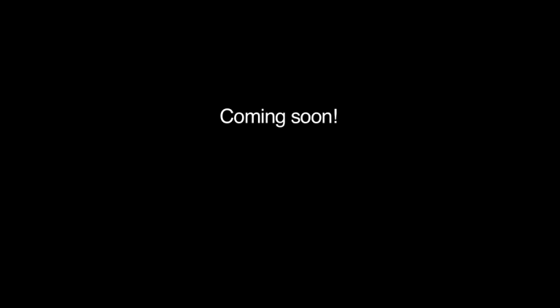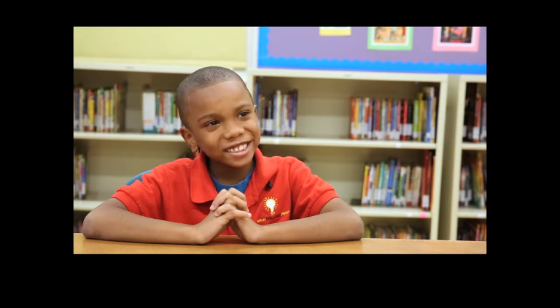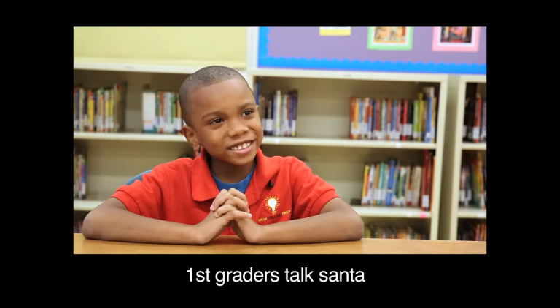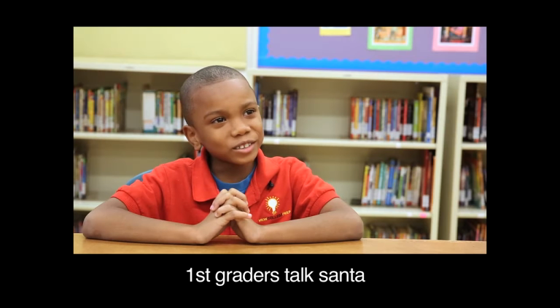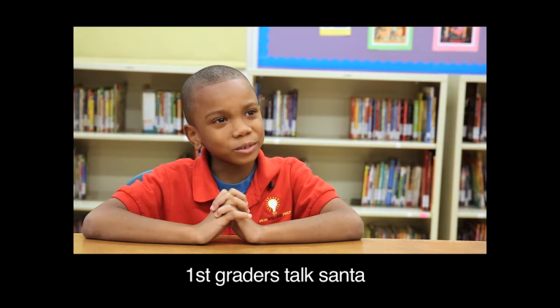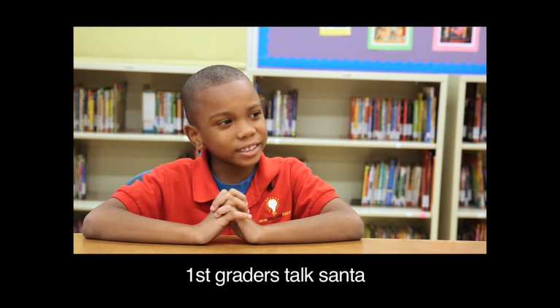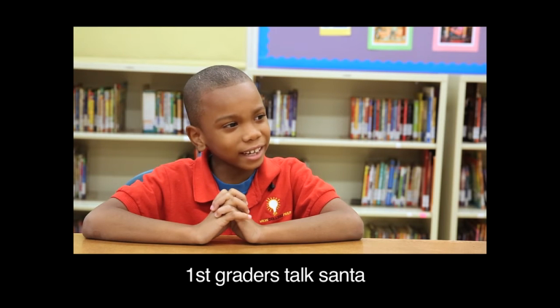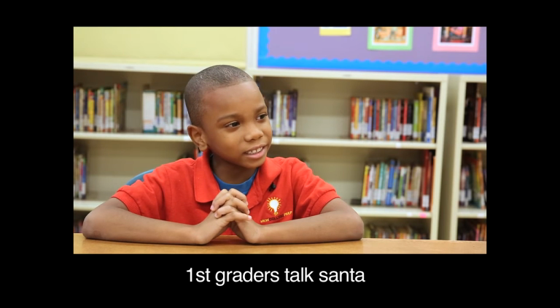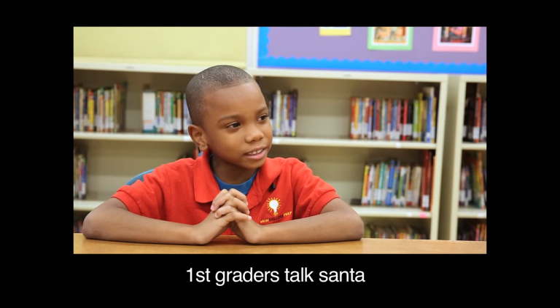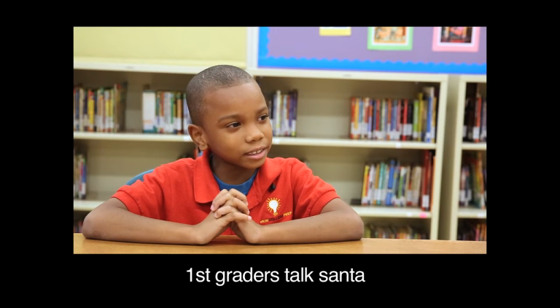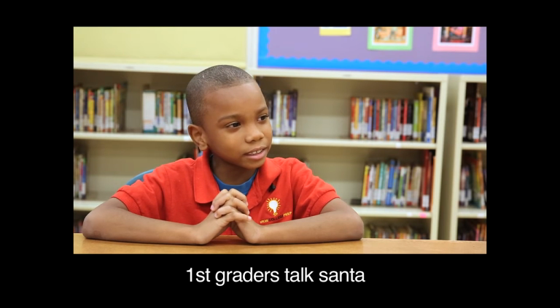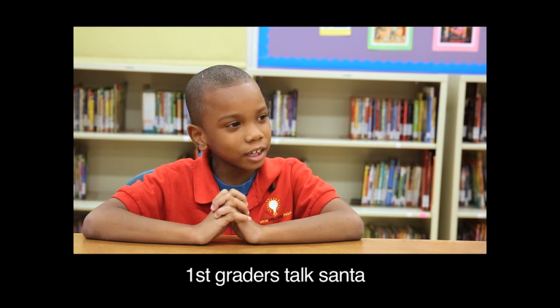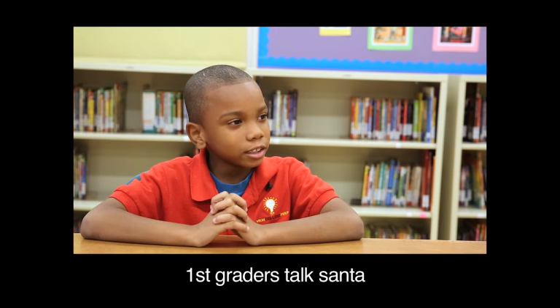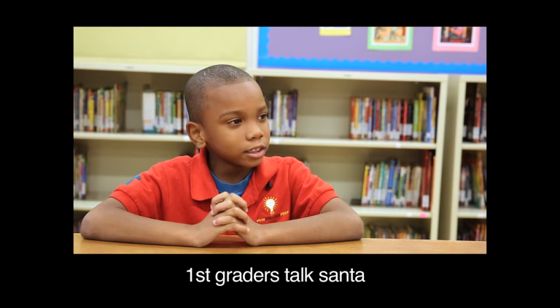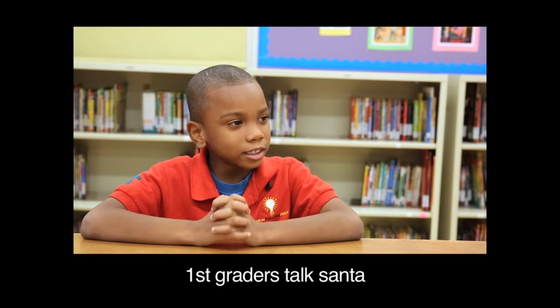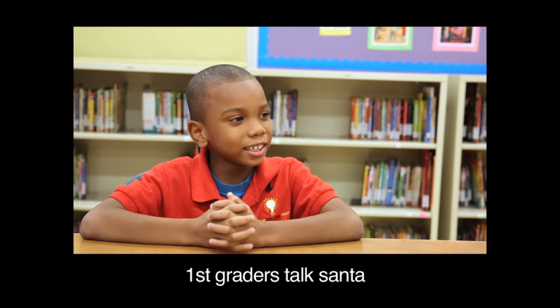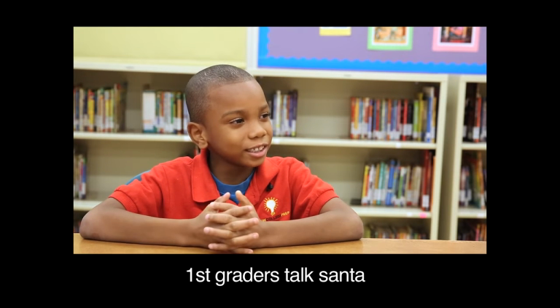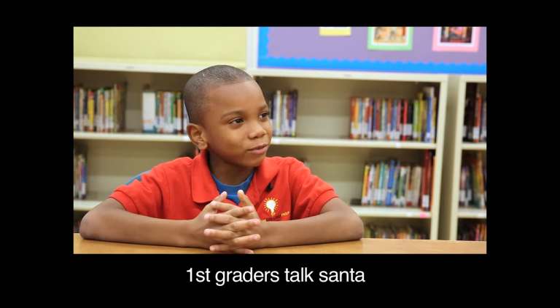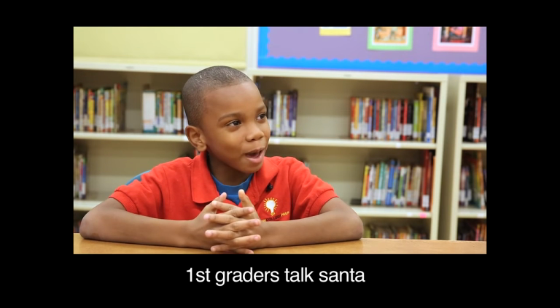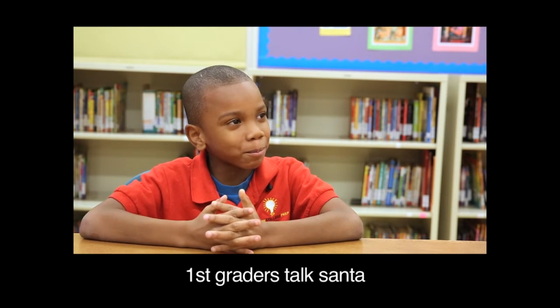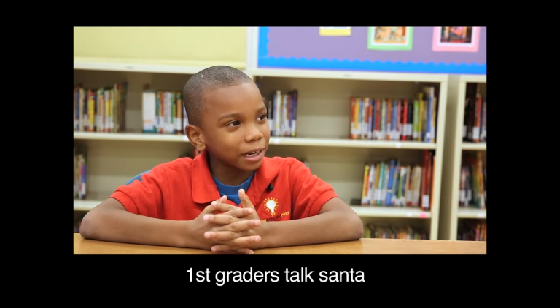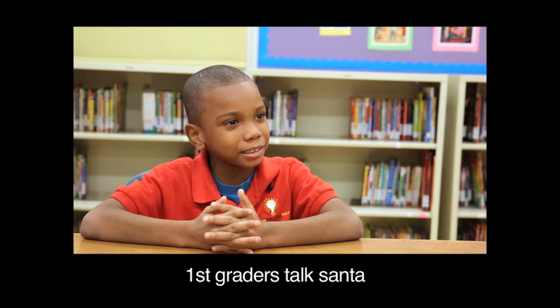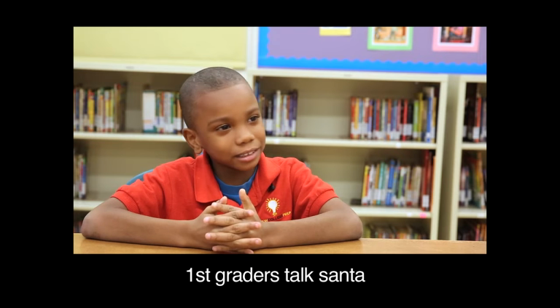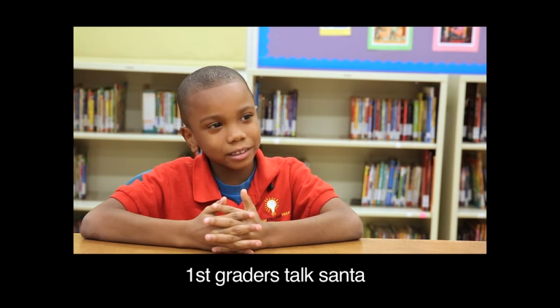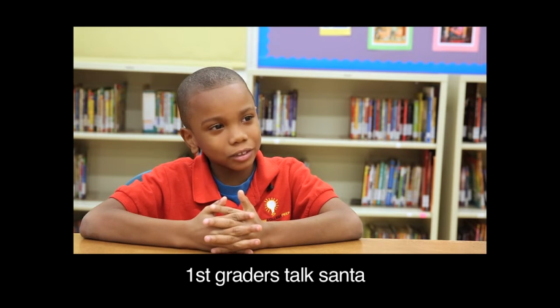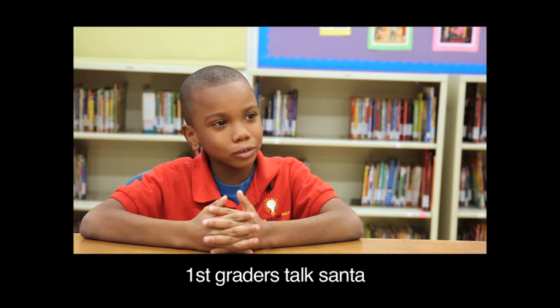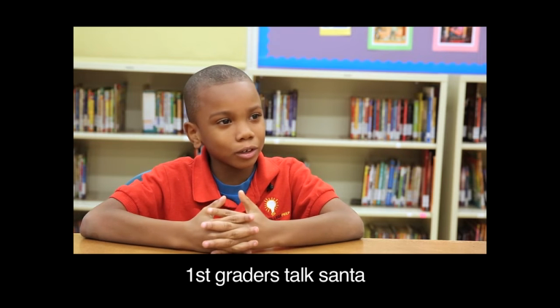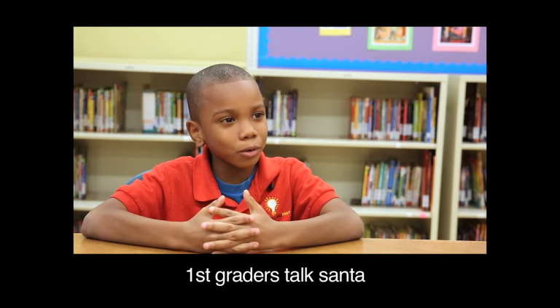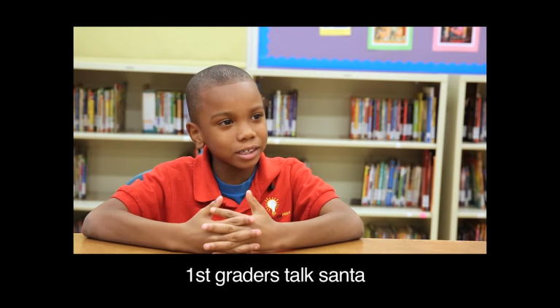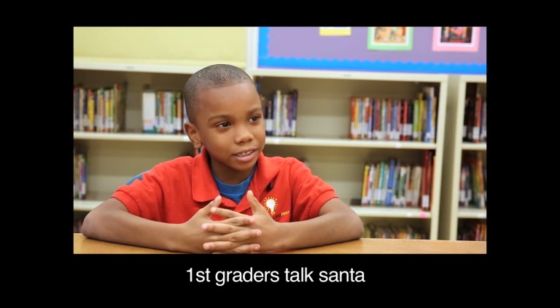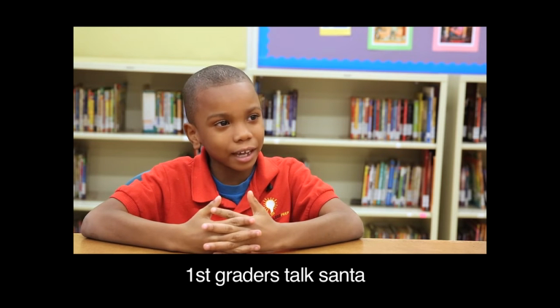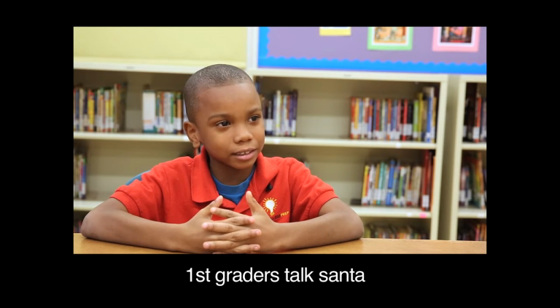So Santa is — he's fat, but you know he's nice.